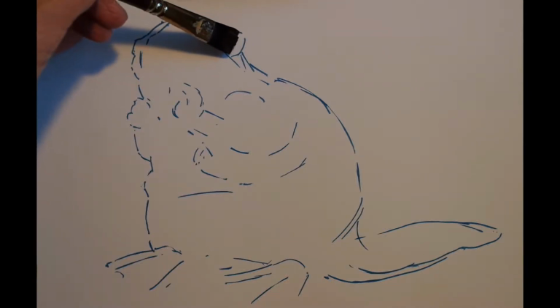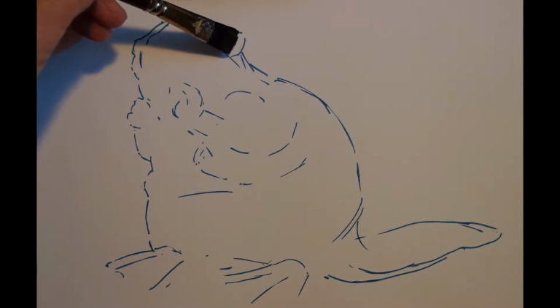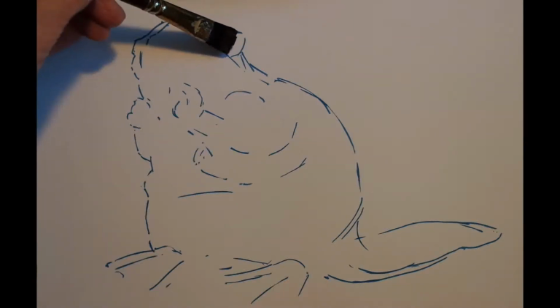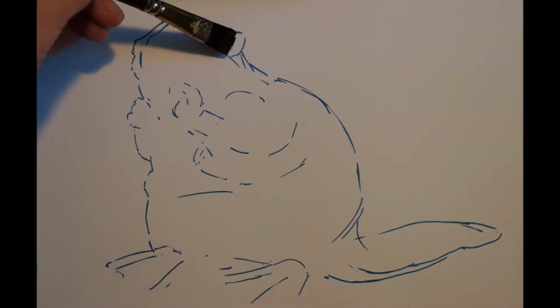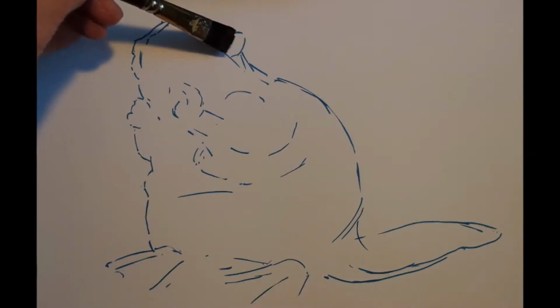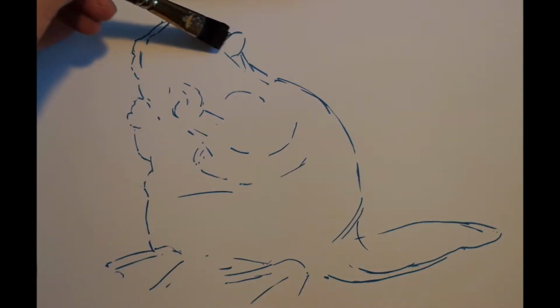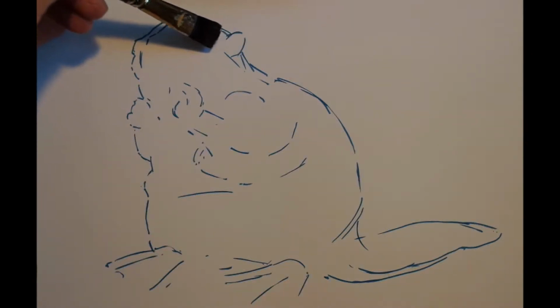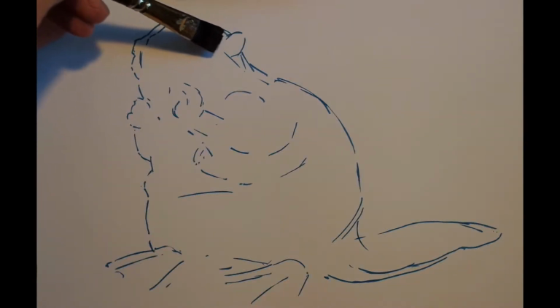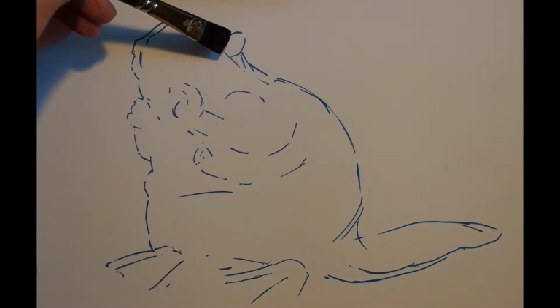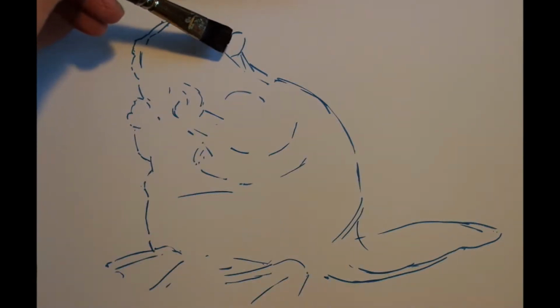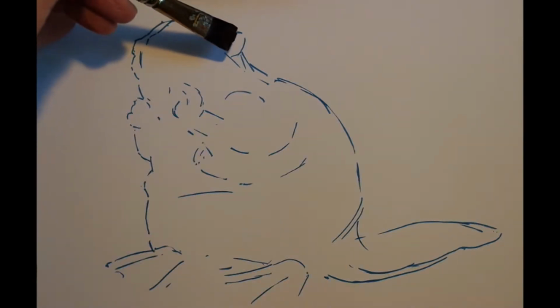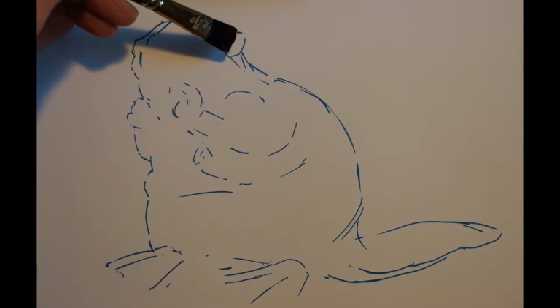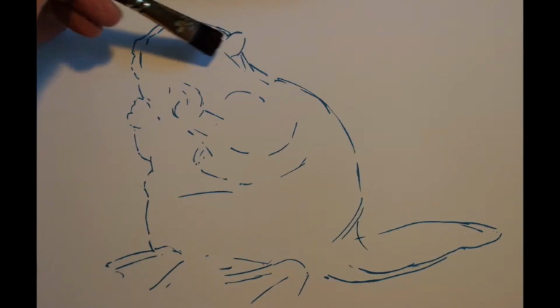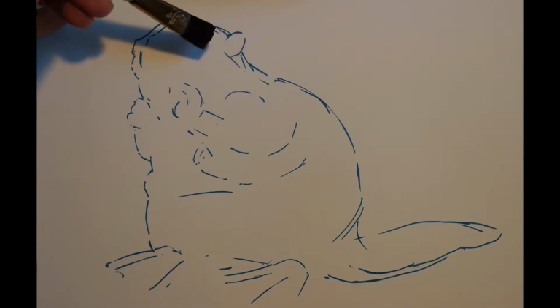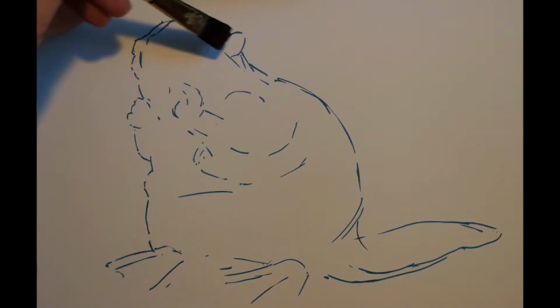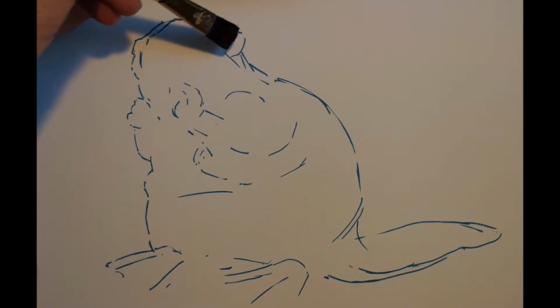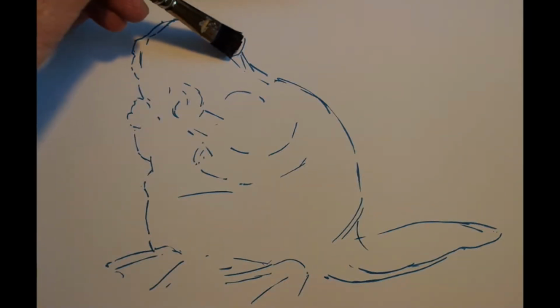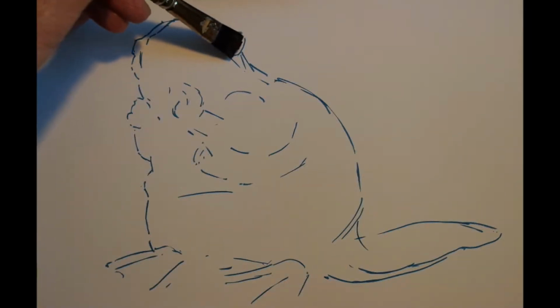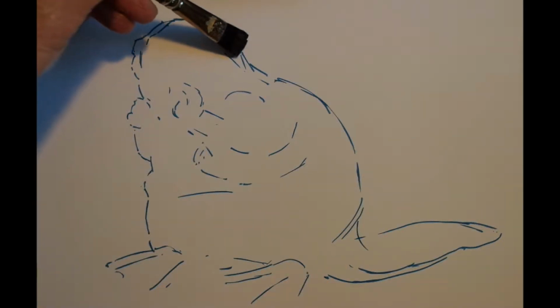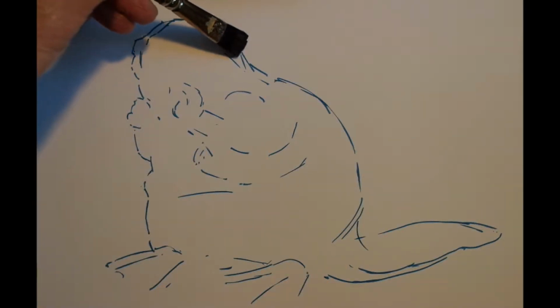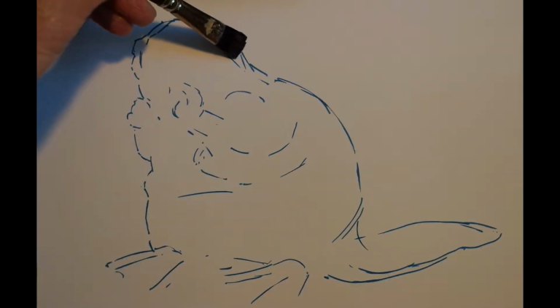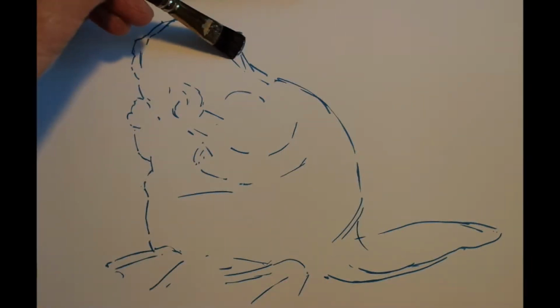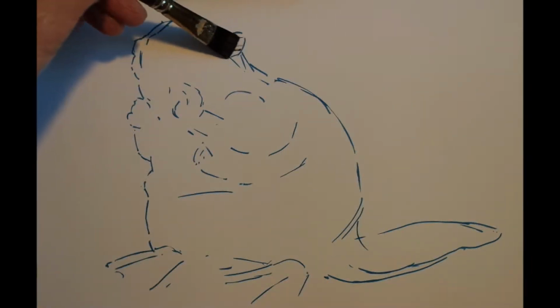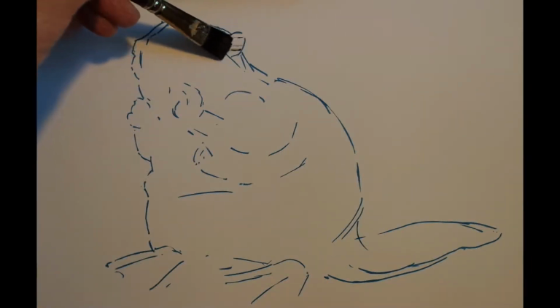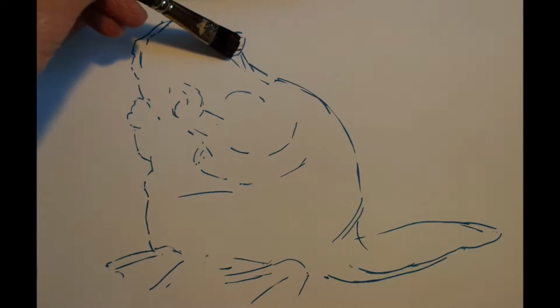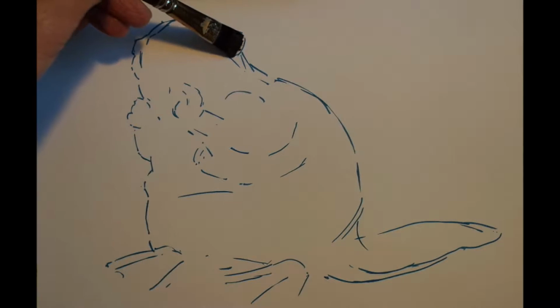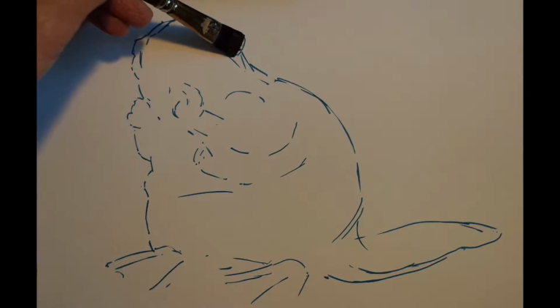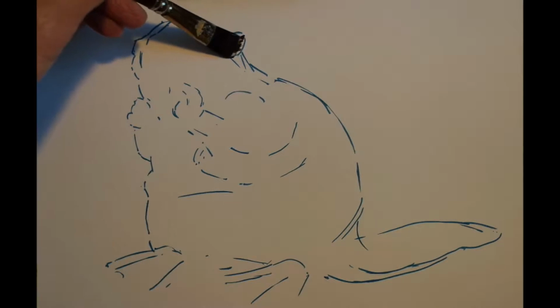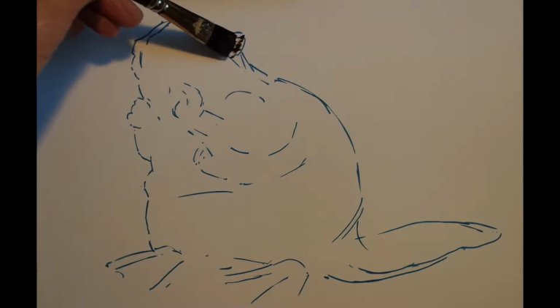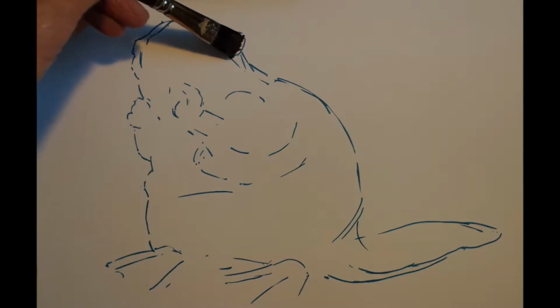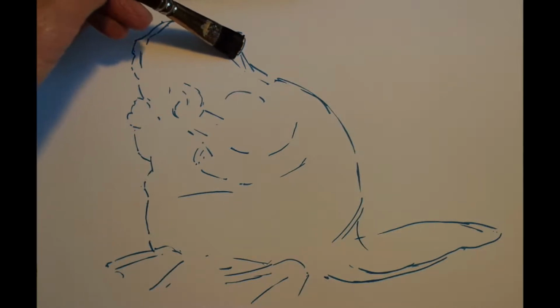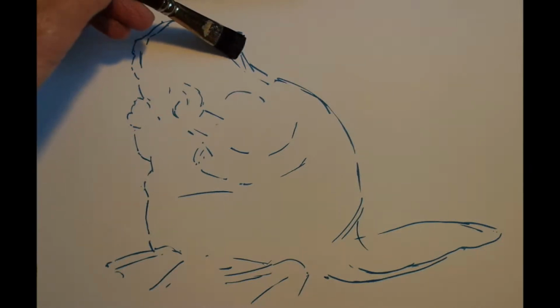Hello everyone! This week we're going to be doing a 10 minute painting of a beaver.